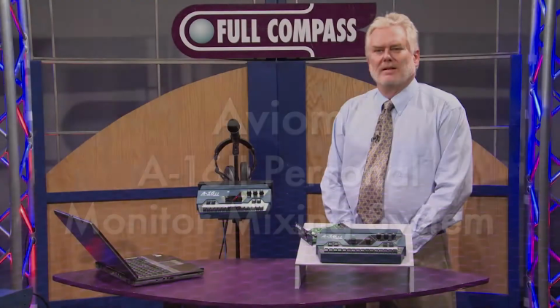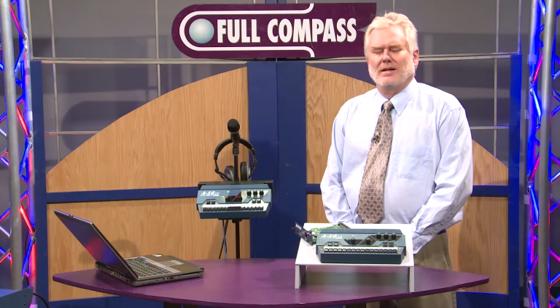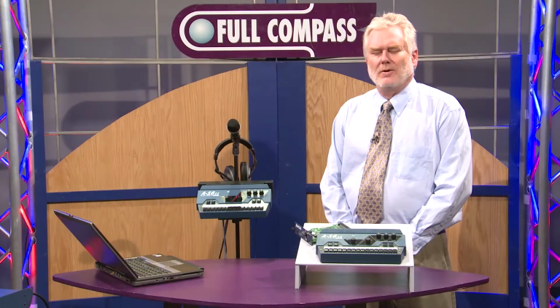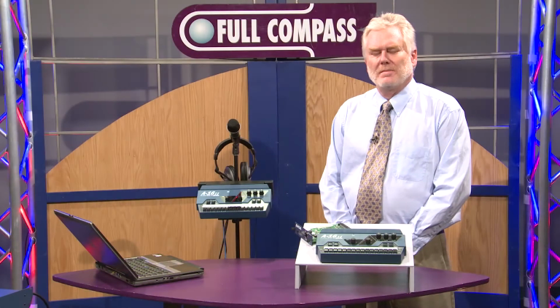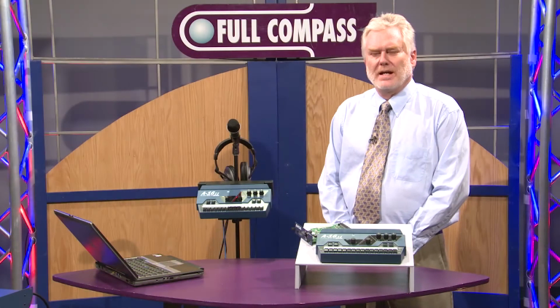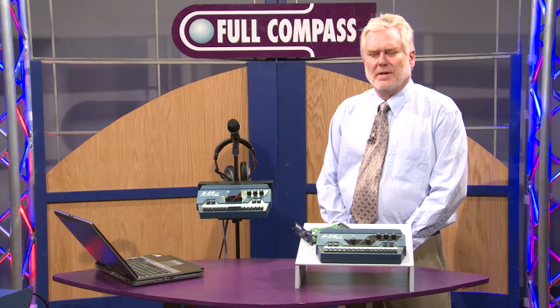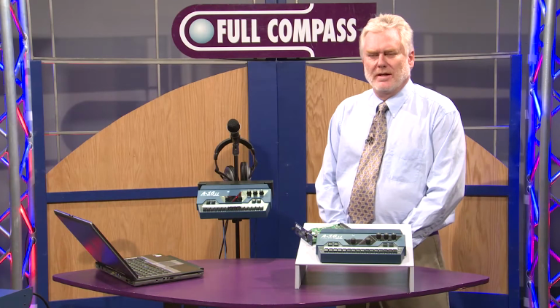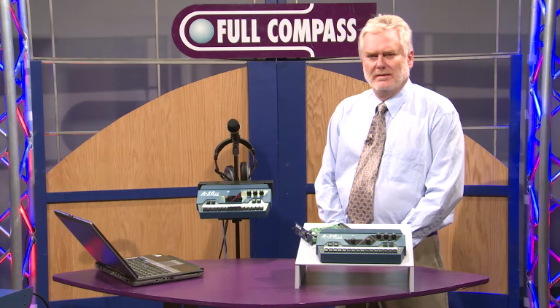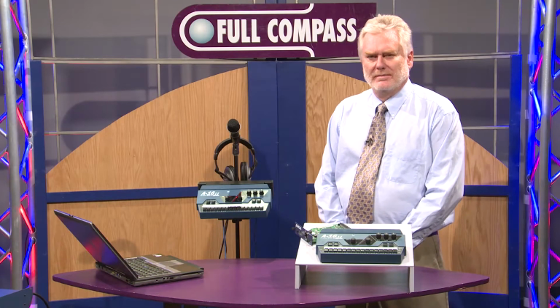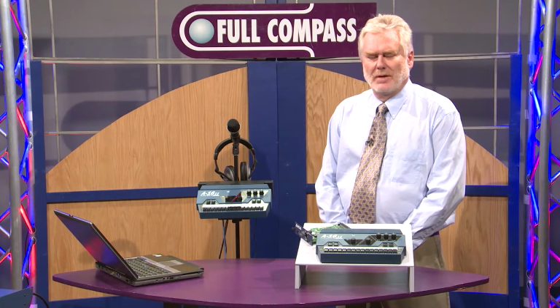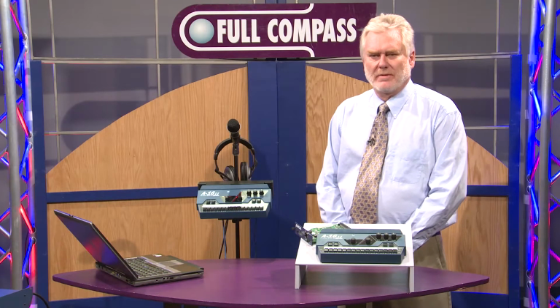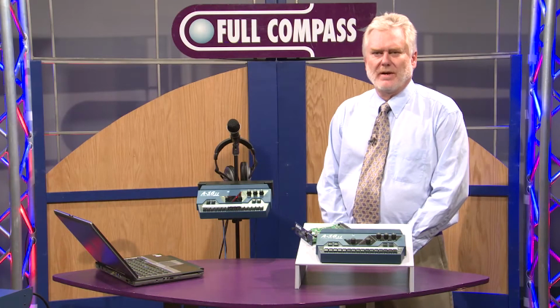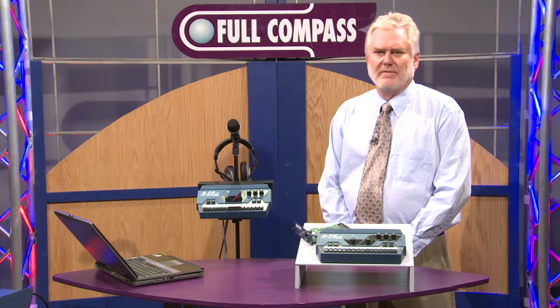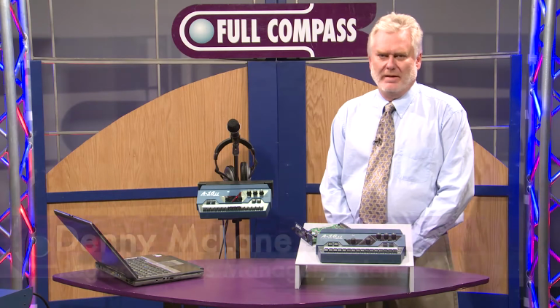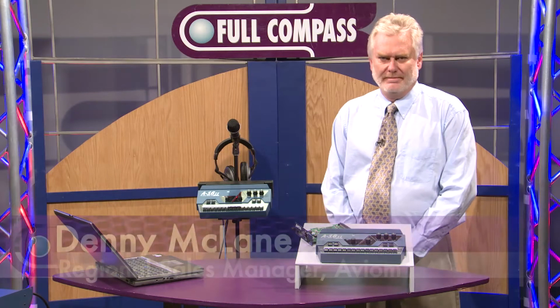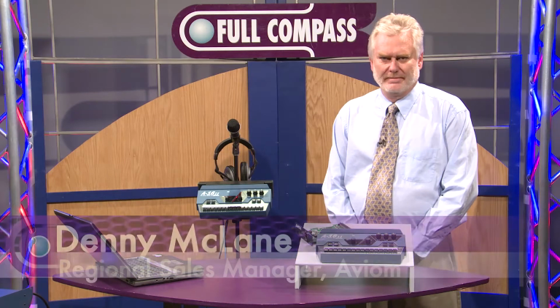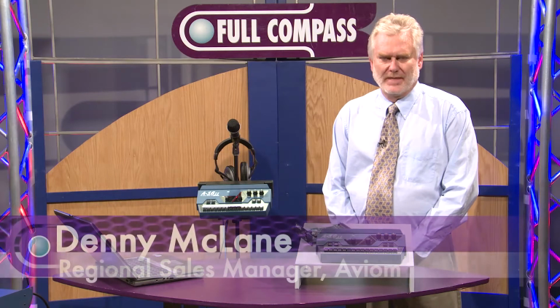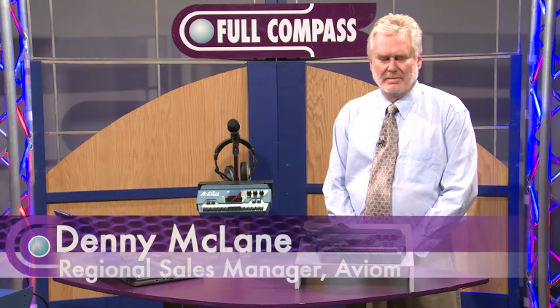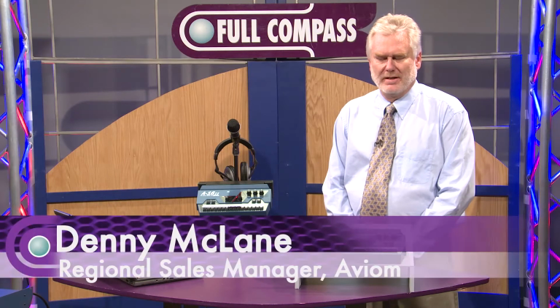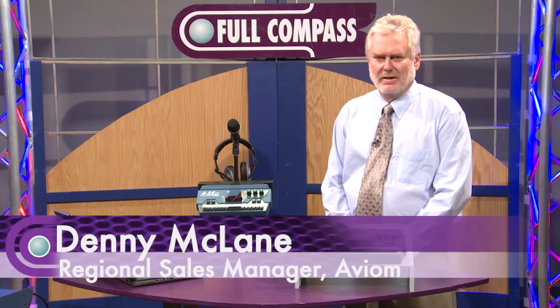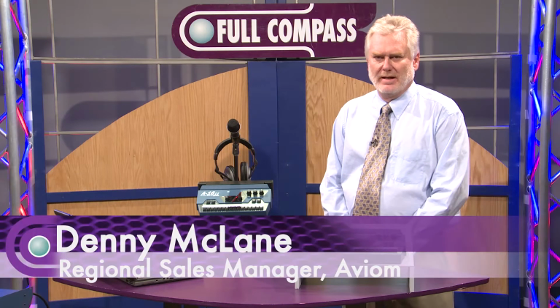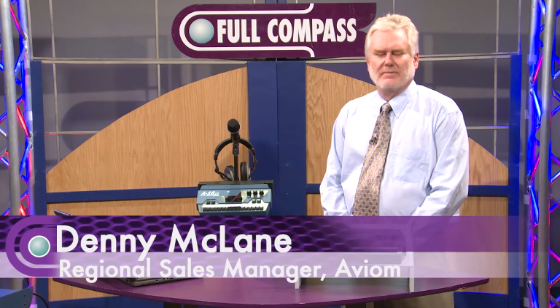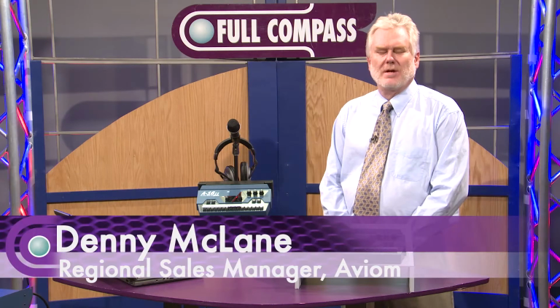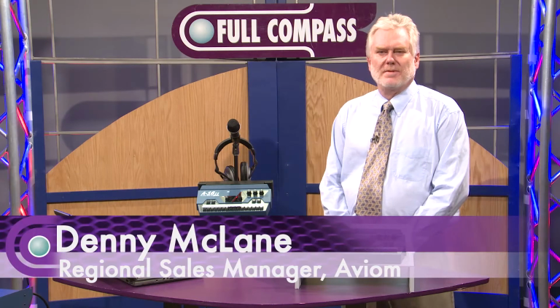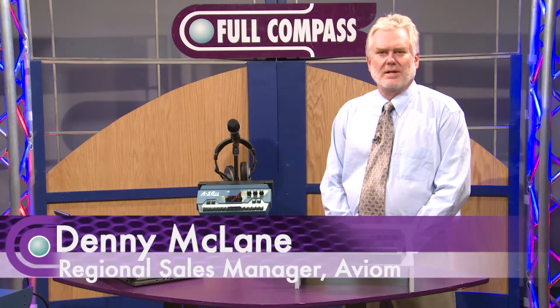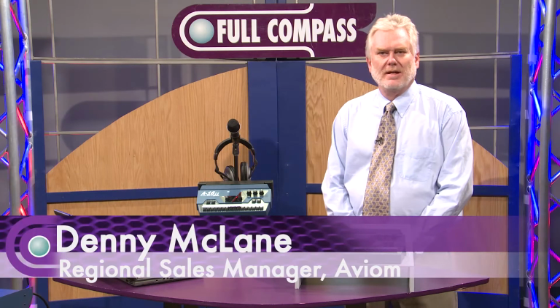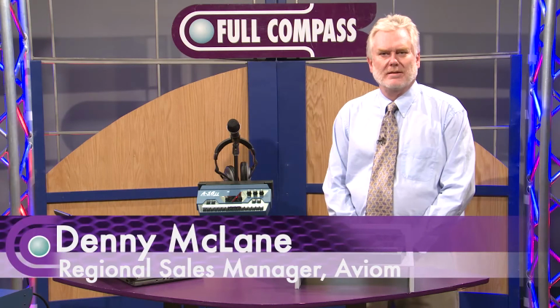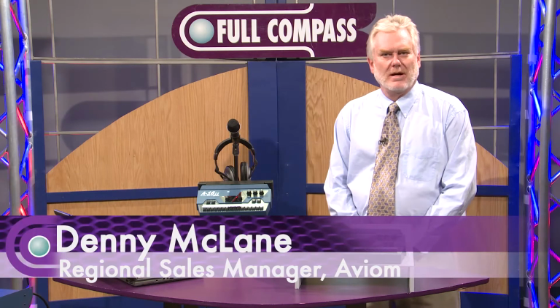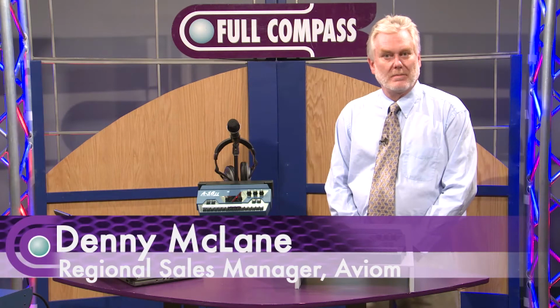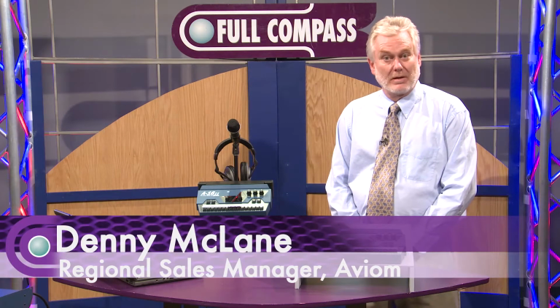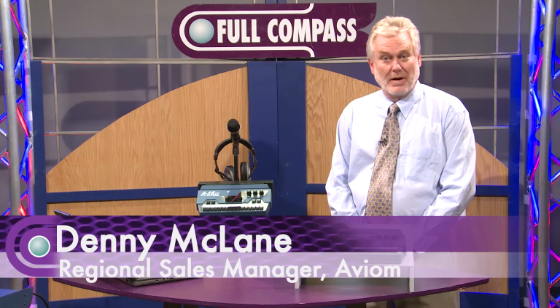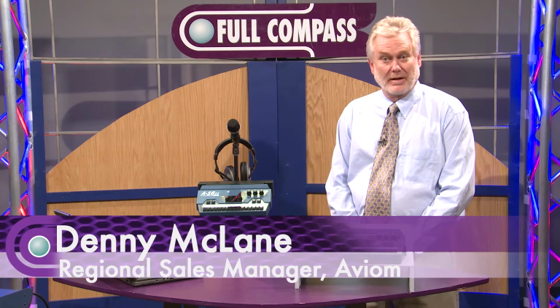Hello, I'm Denny McLean. I work for Avion, and I'm here at Full Compass today to talk about our product.